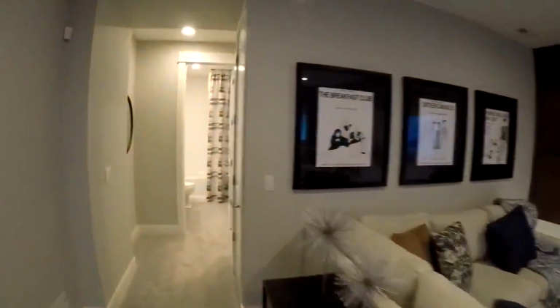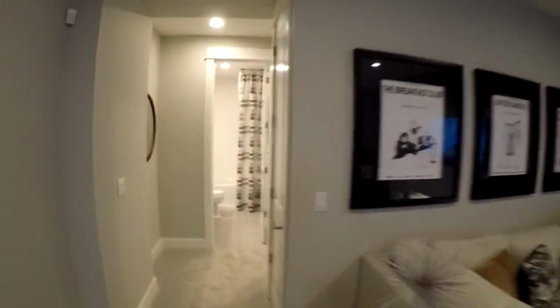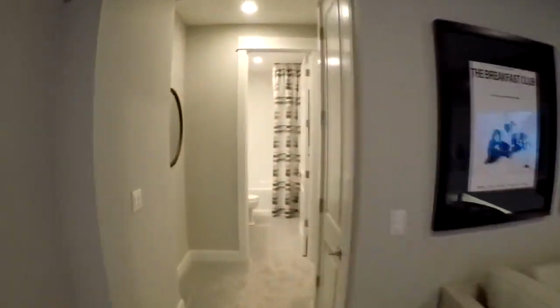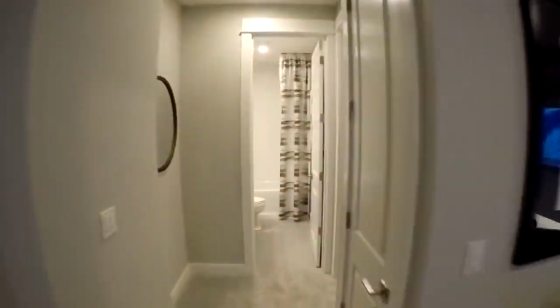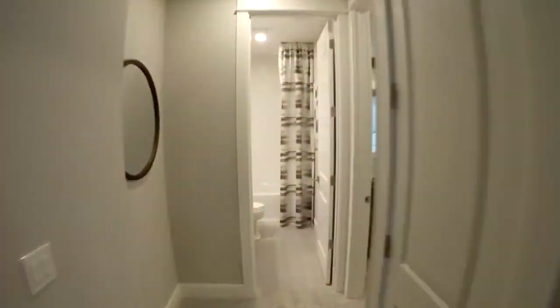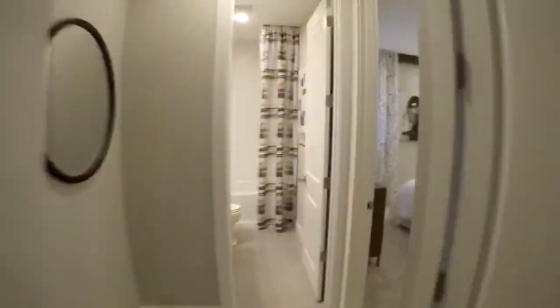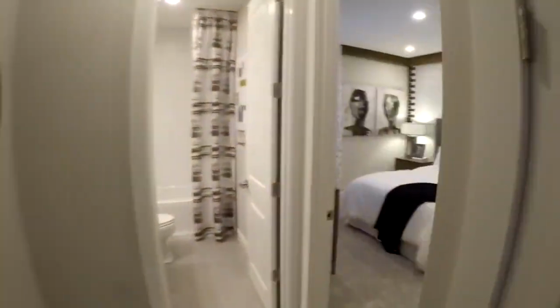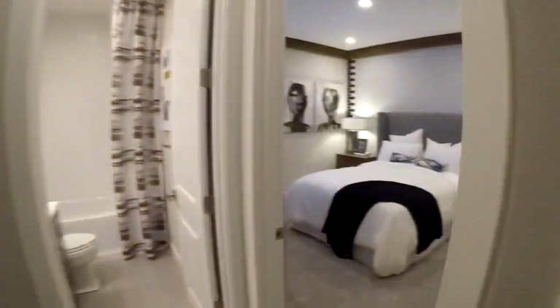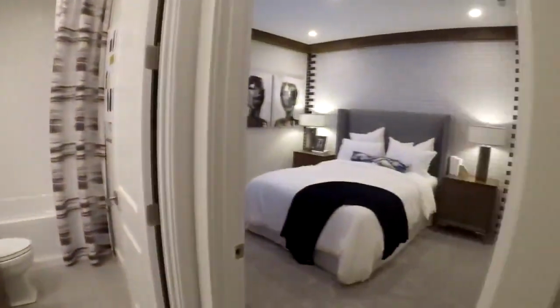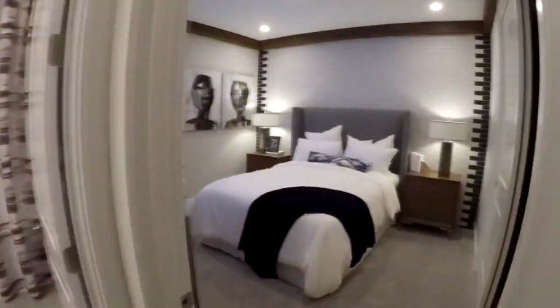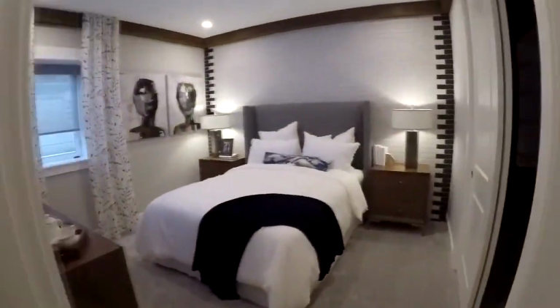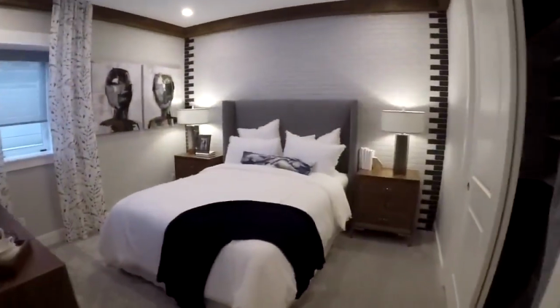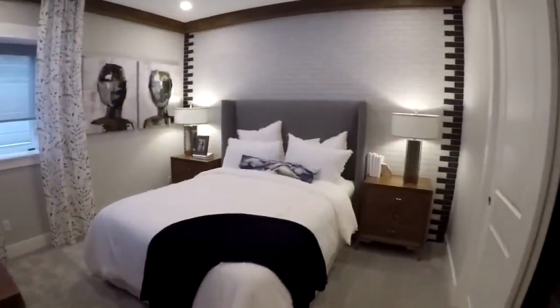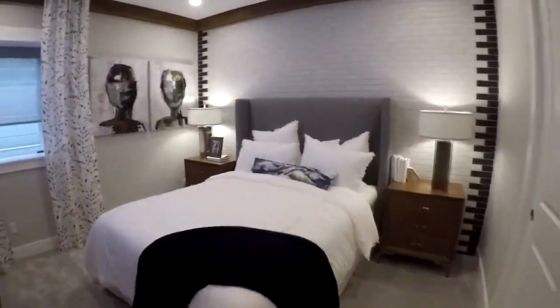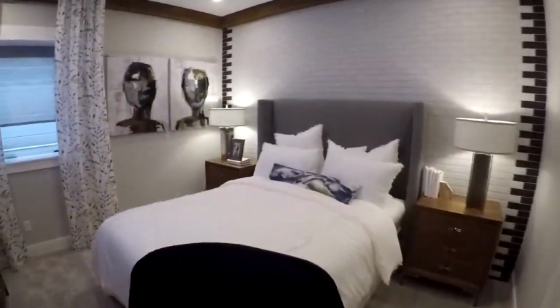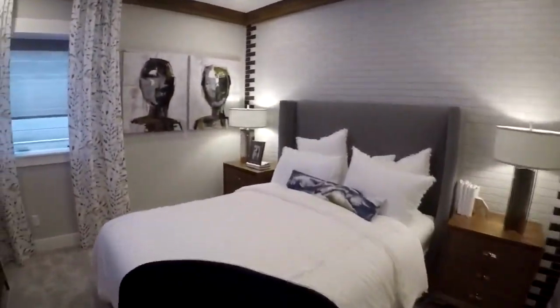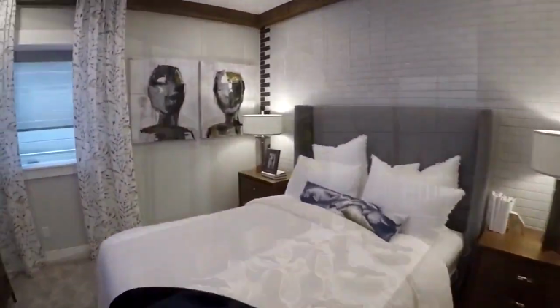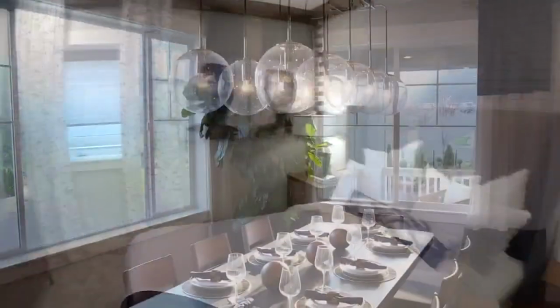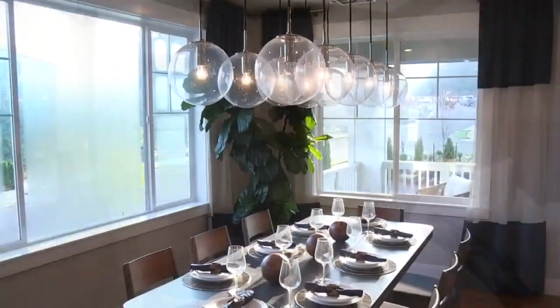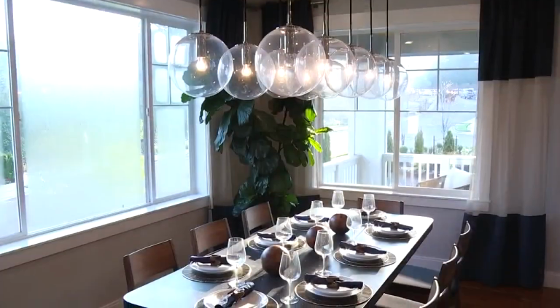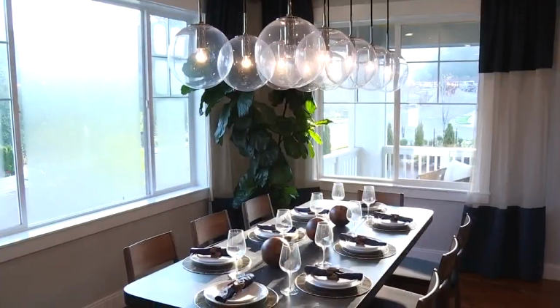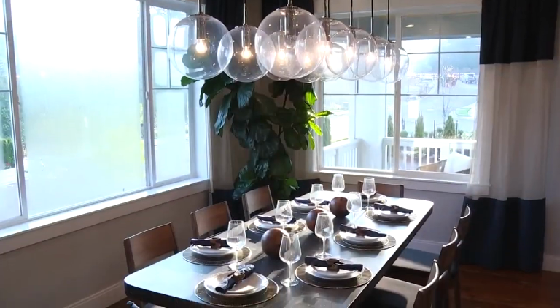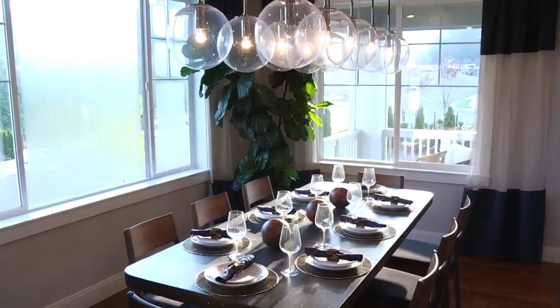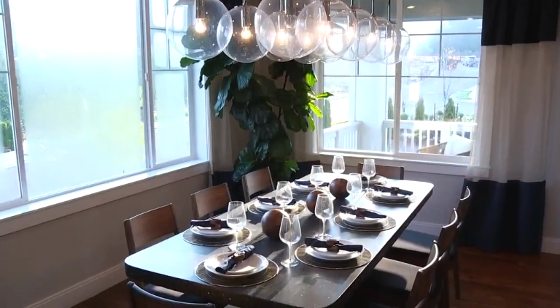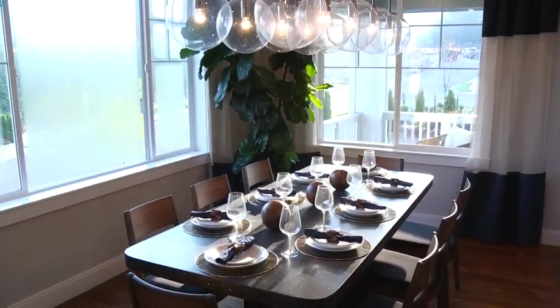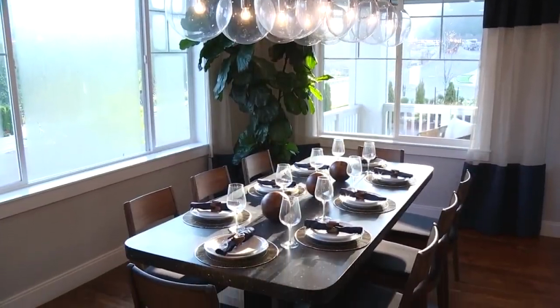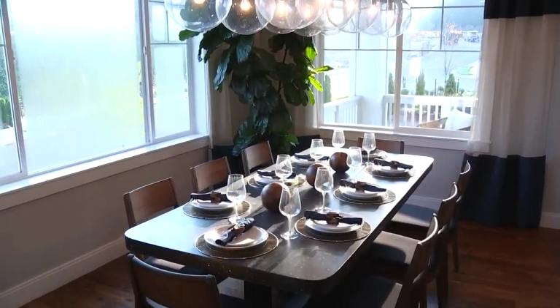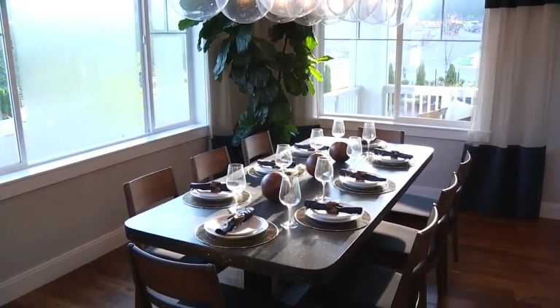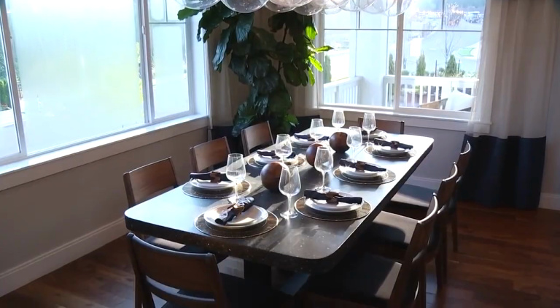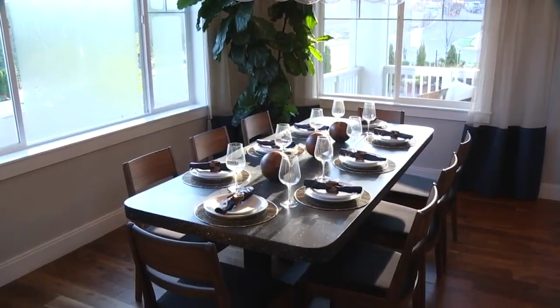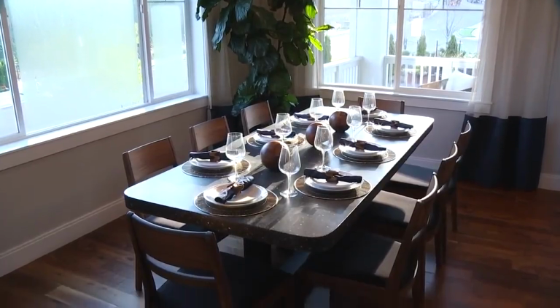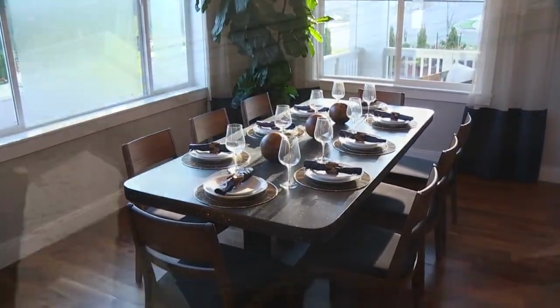Again, the tour features more than 30 homes spread throughout the metro area, and it runs the next two weekends. Happy house hunting.